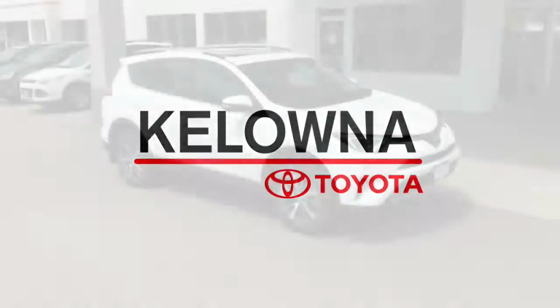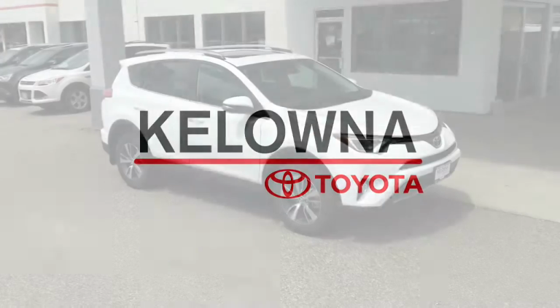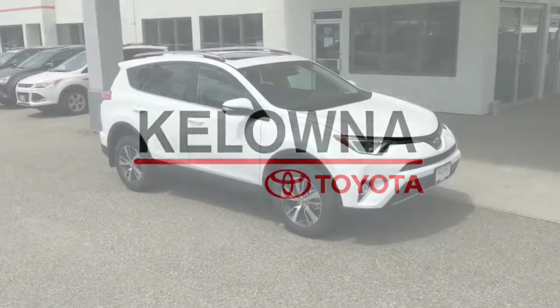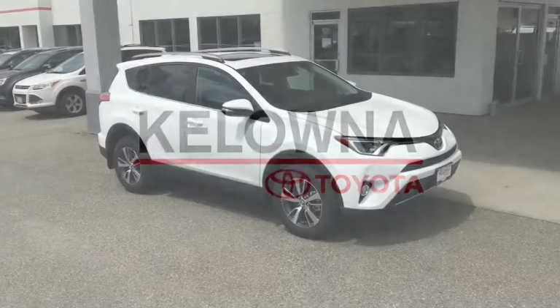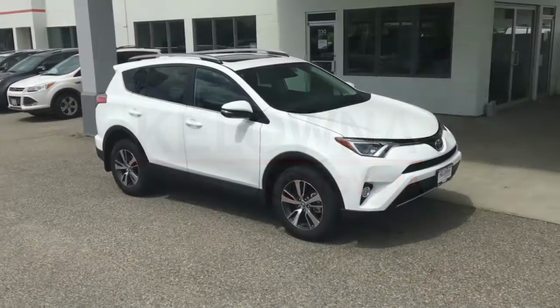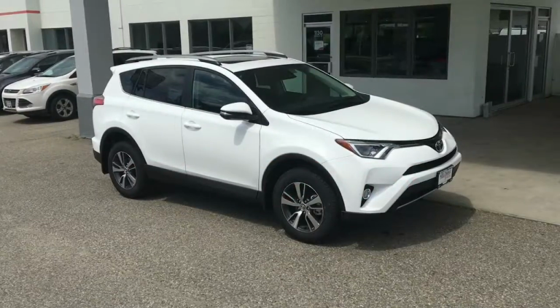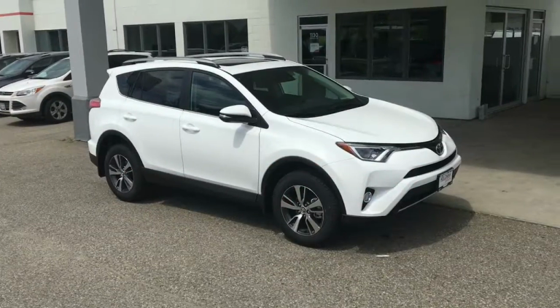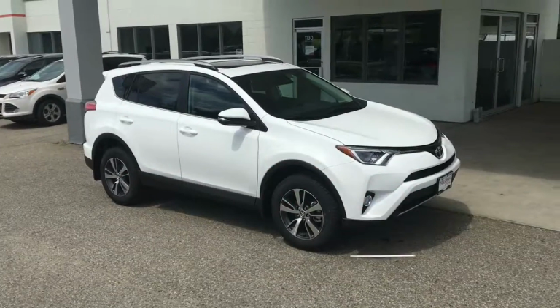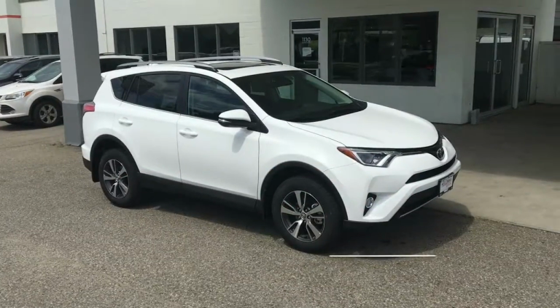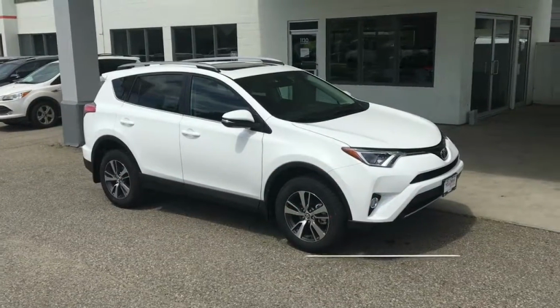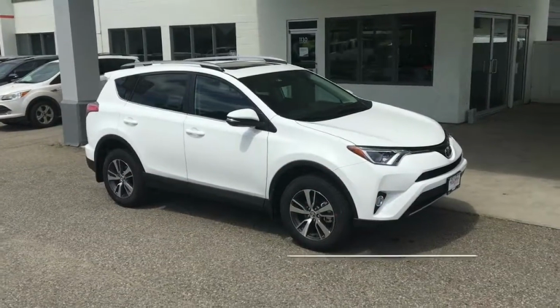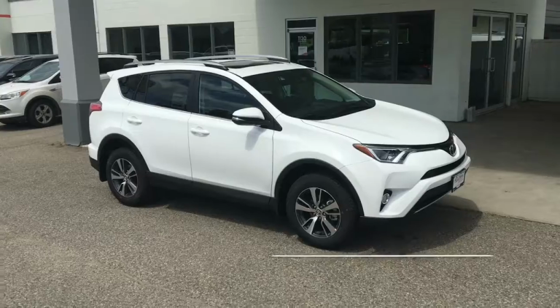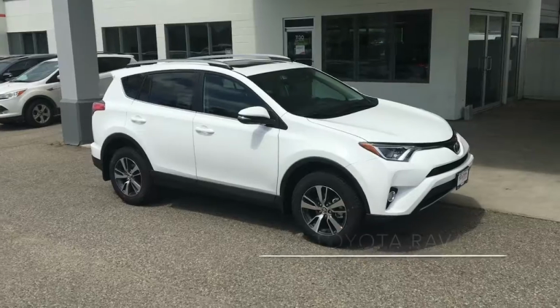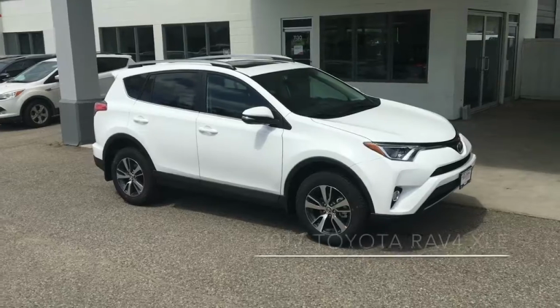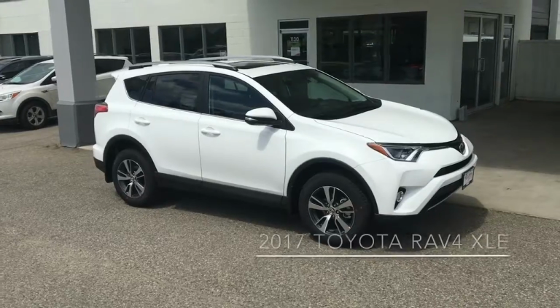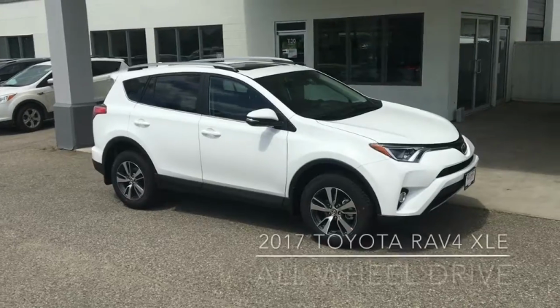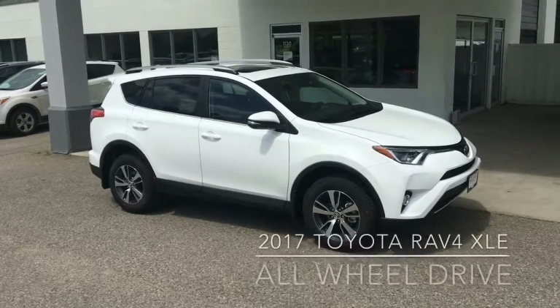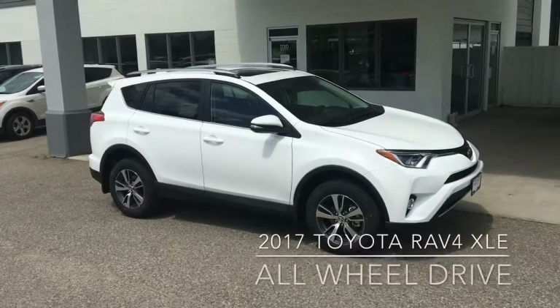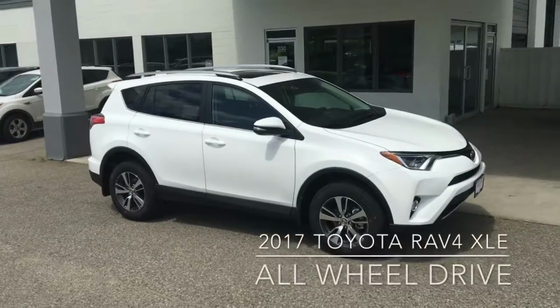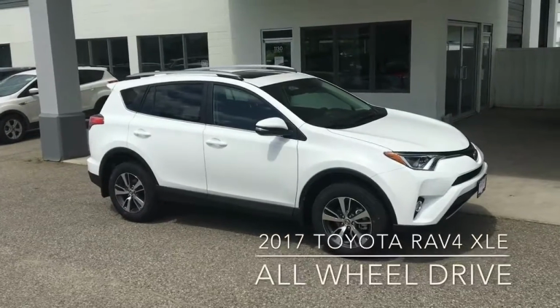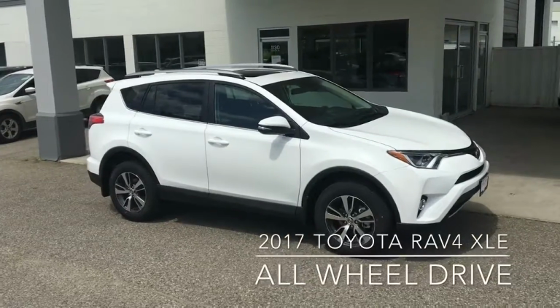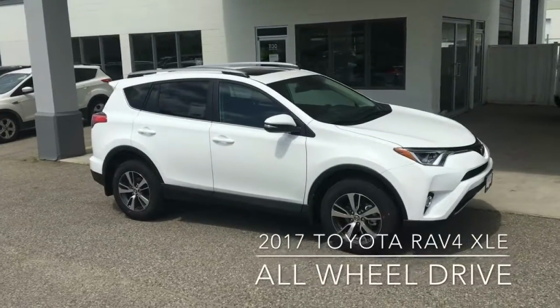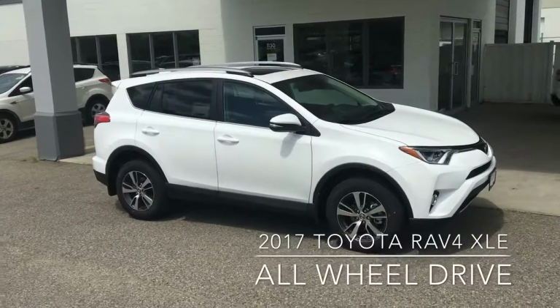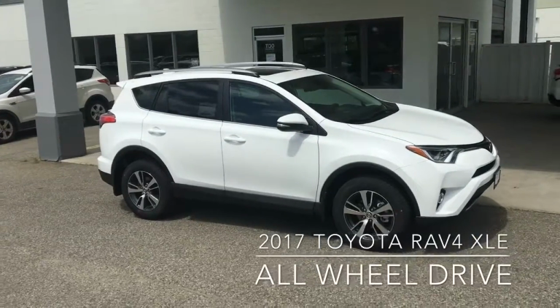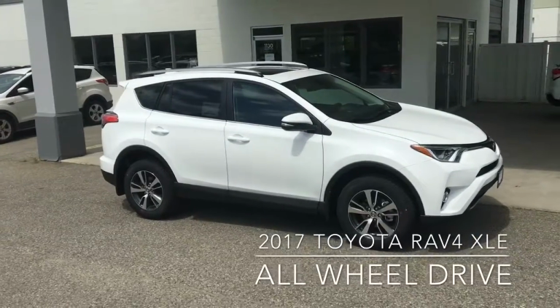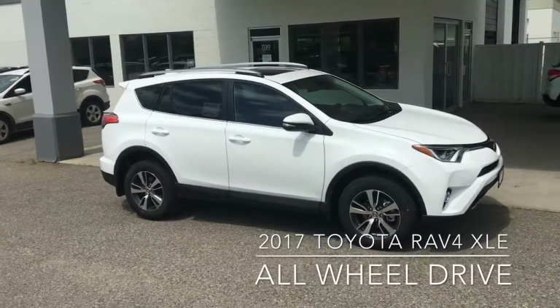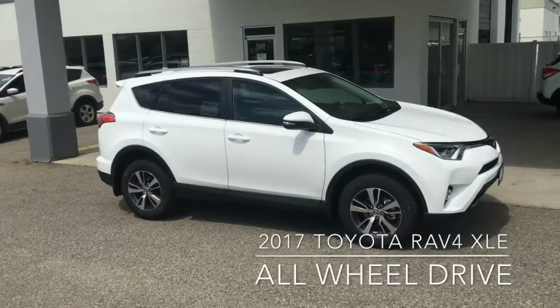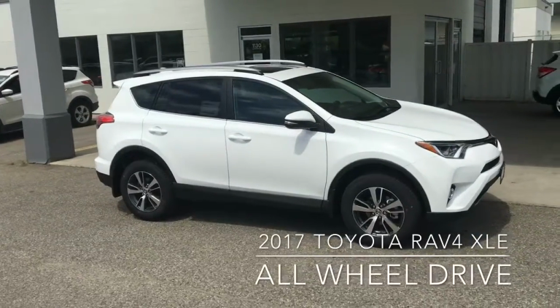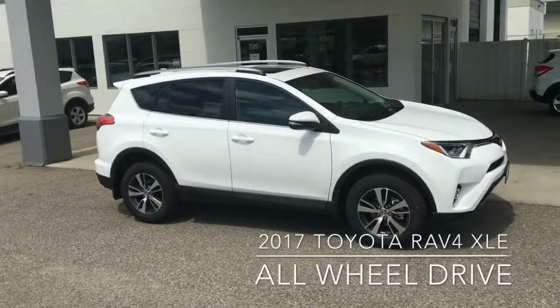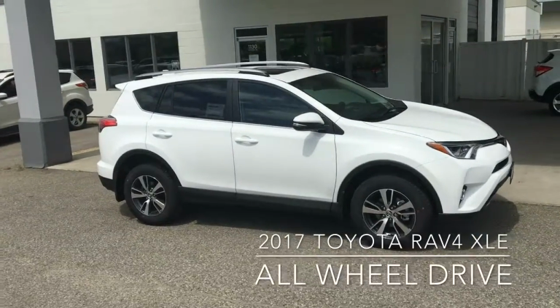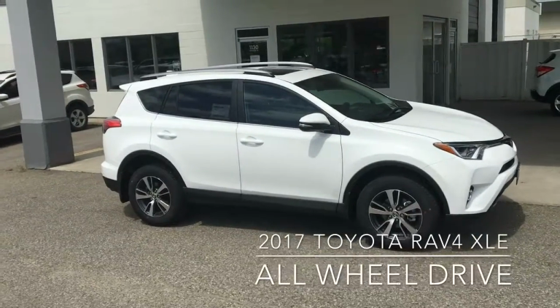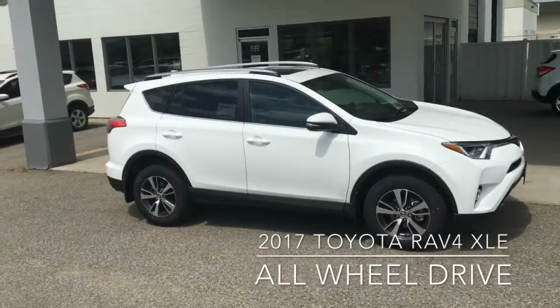Comfortable, stylish and fuel efficient are the best ways to describe the popular 2017 RAV4 XLE.